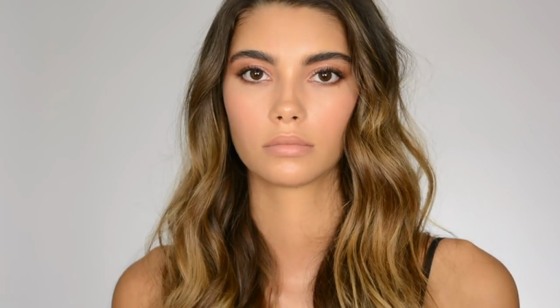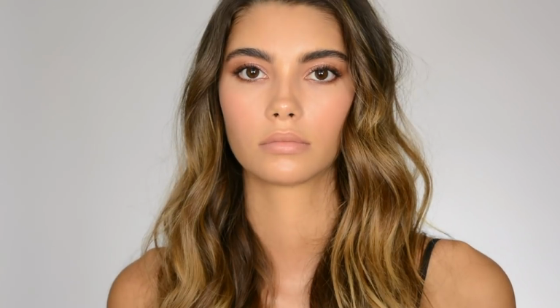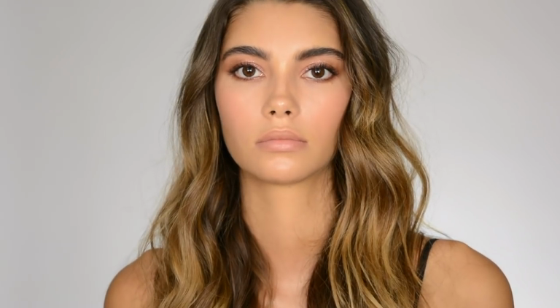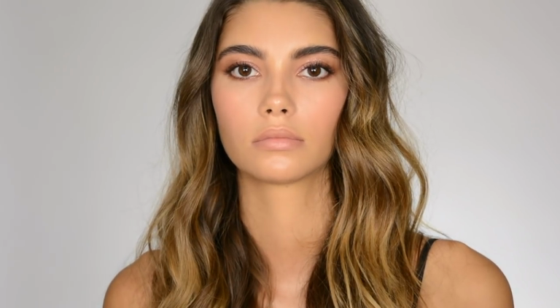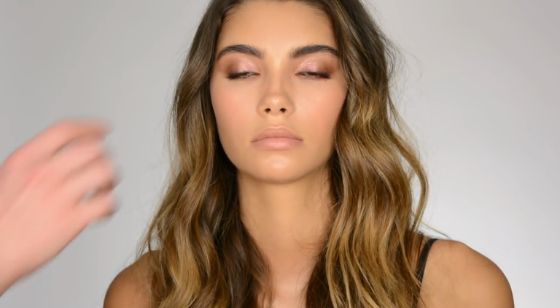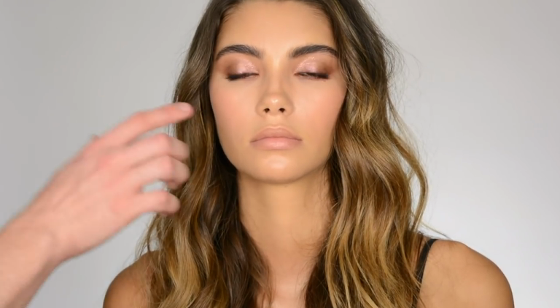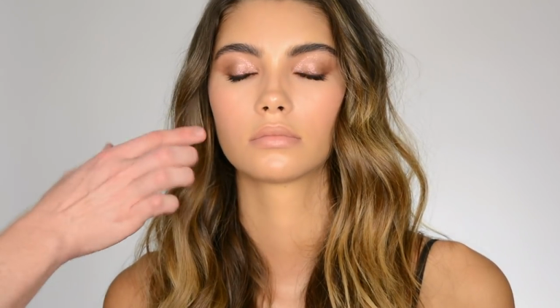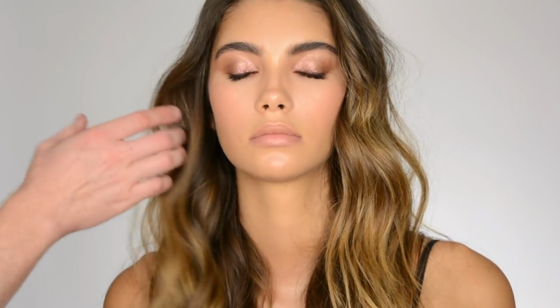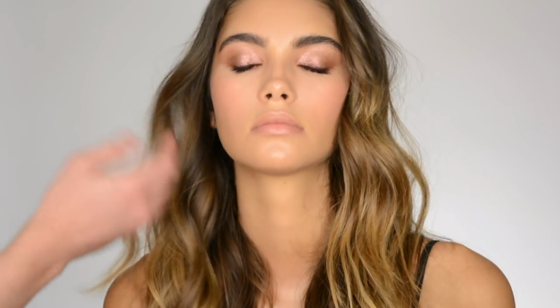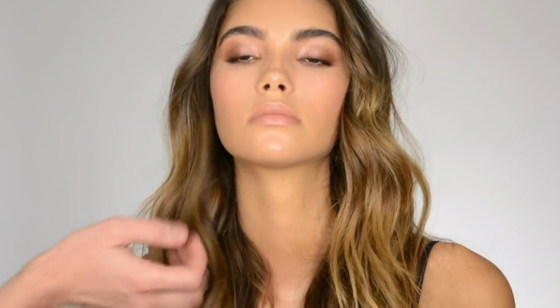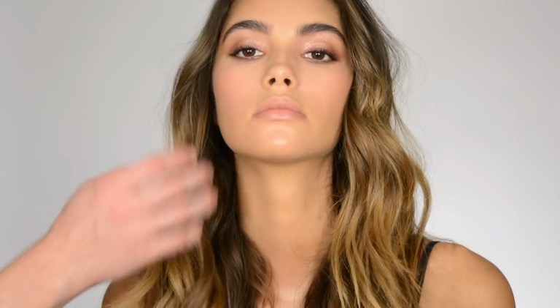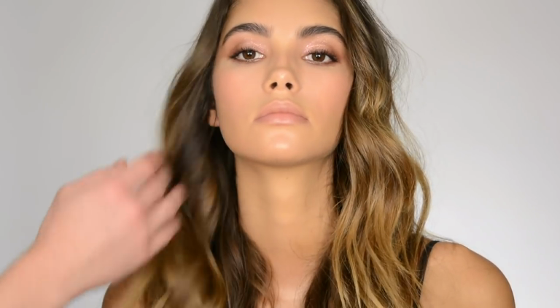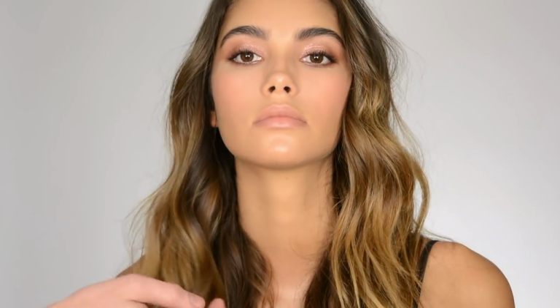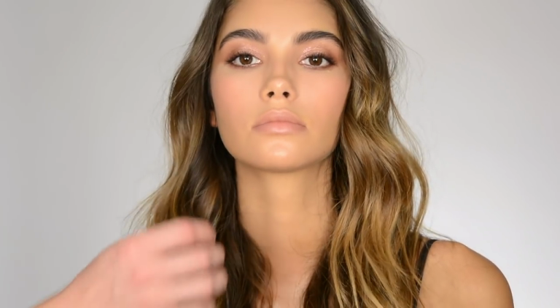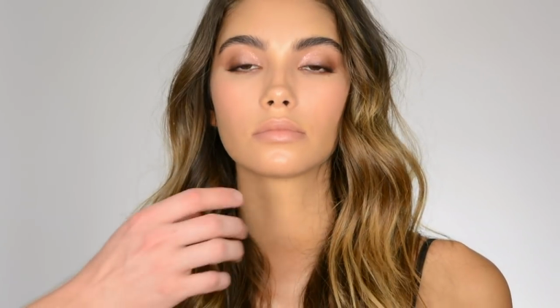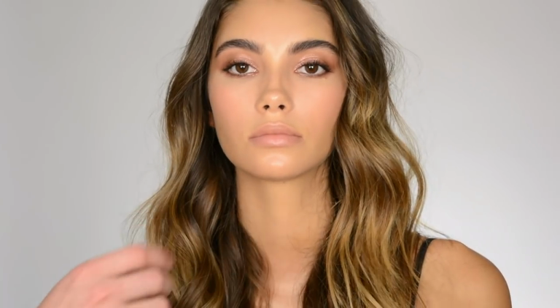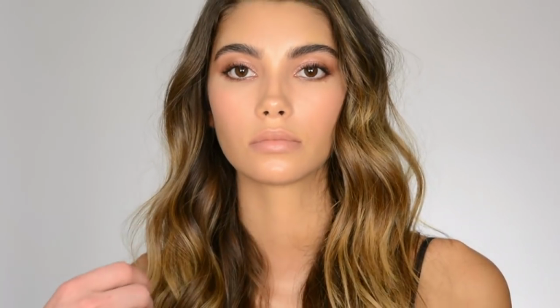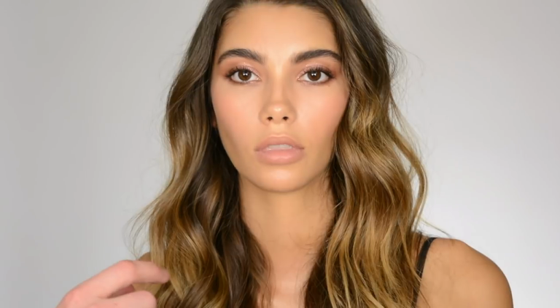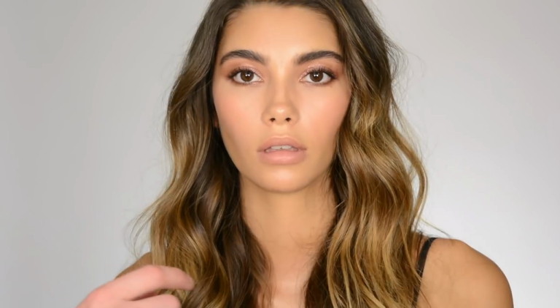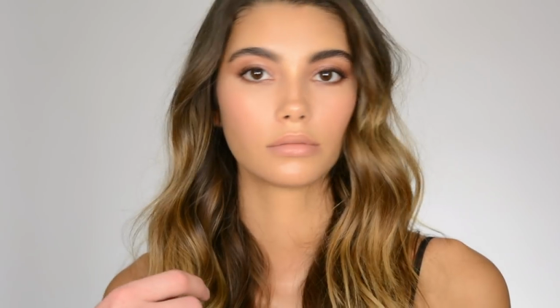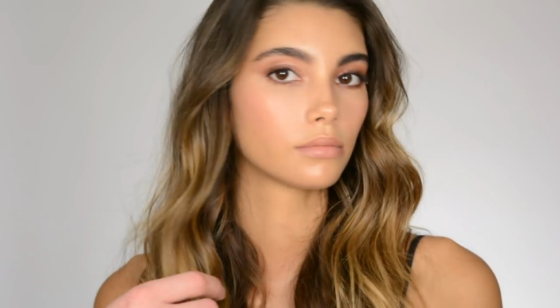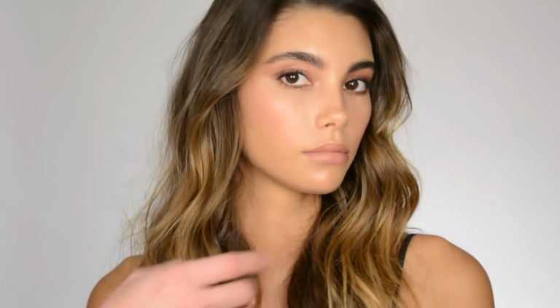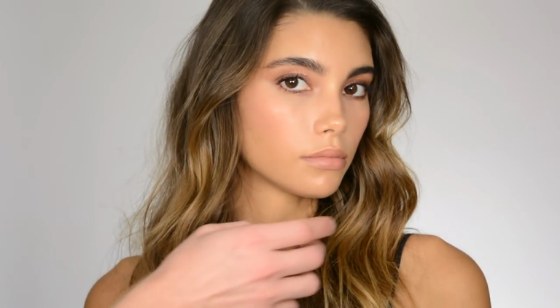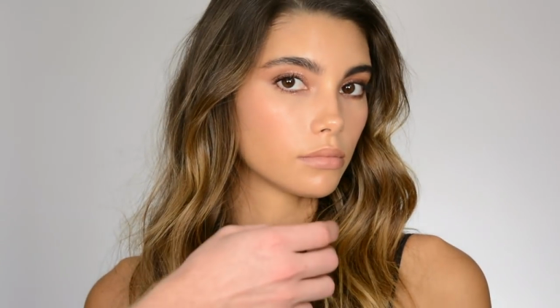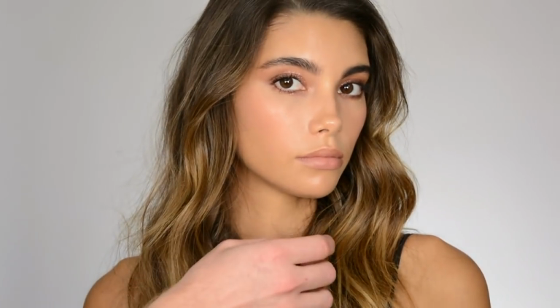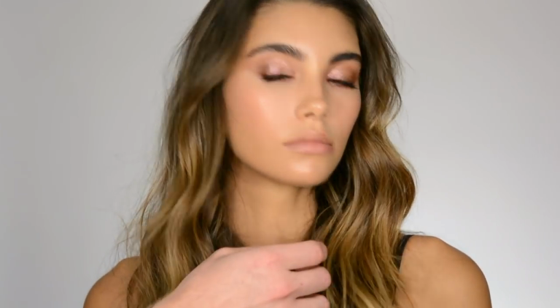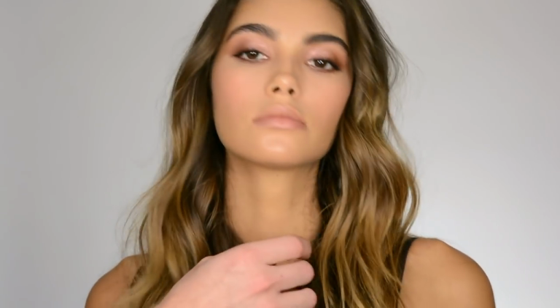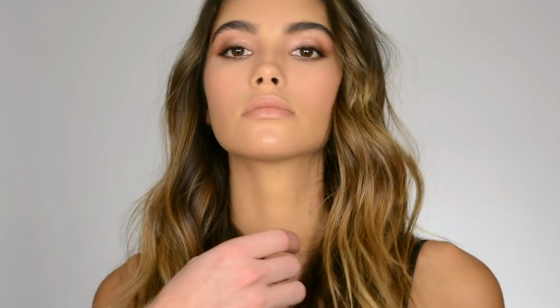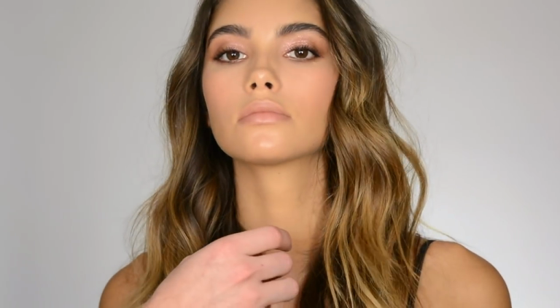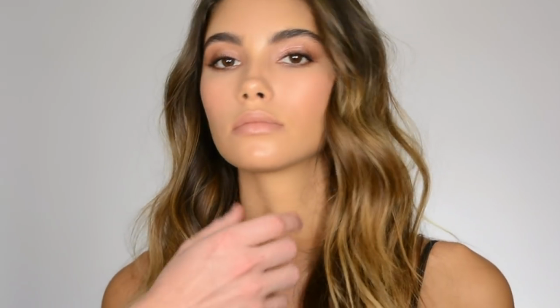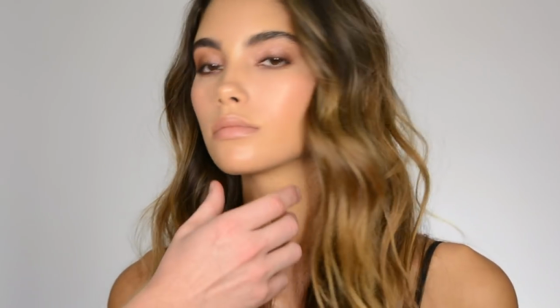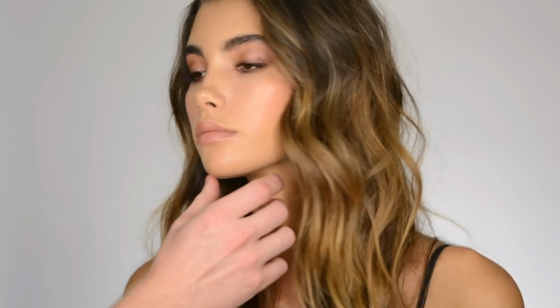That nice glow on the cheek you had before — I'm actually going to intensify it even a little bit more.